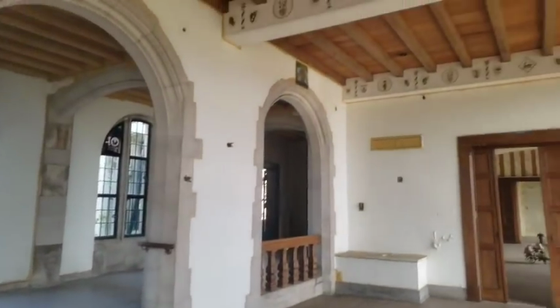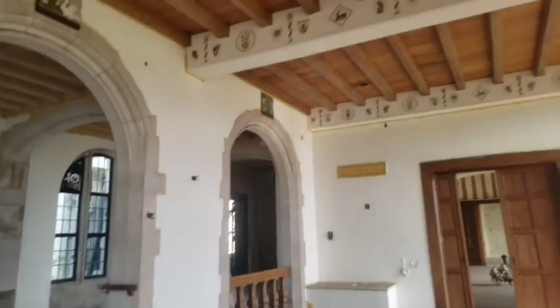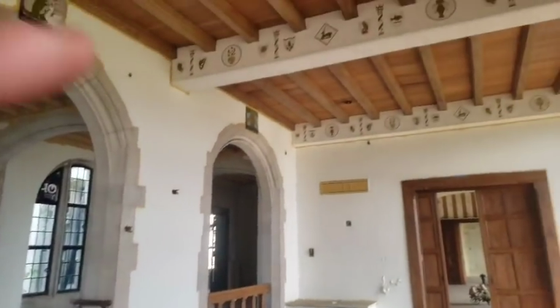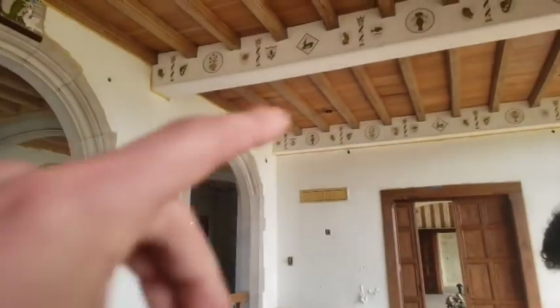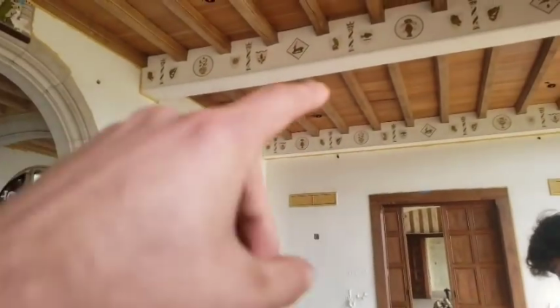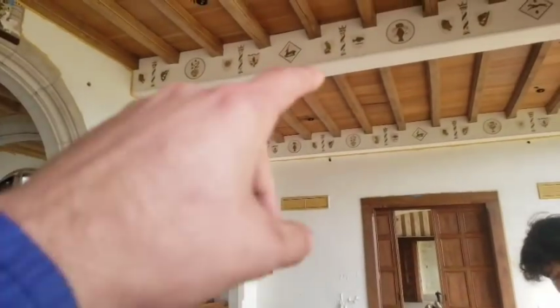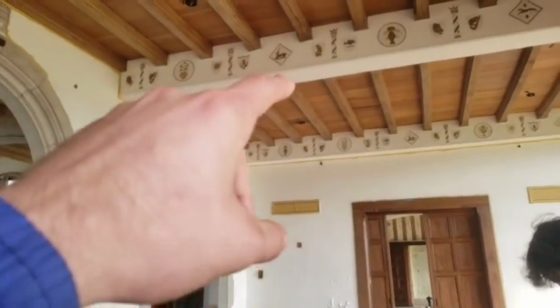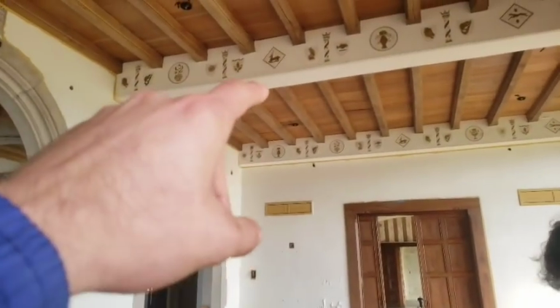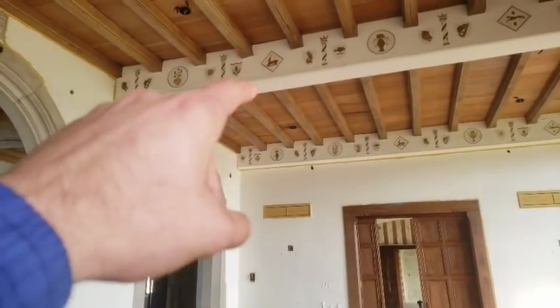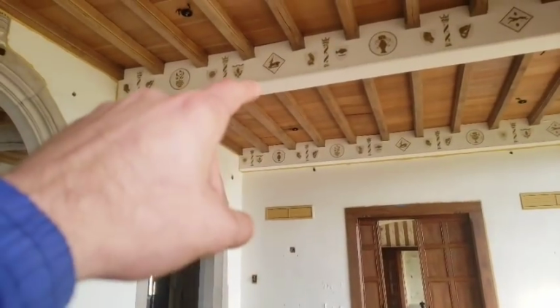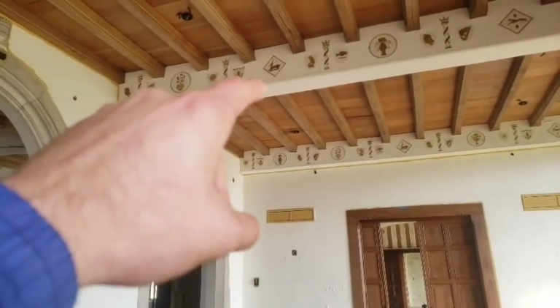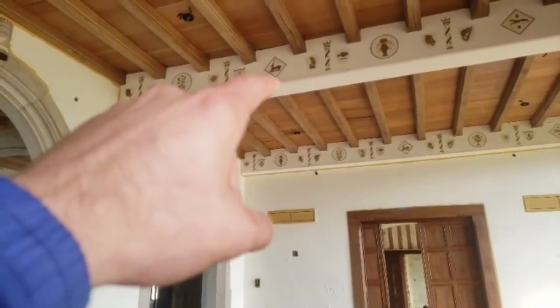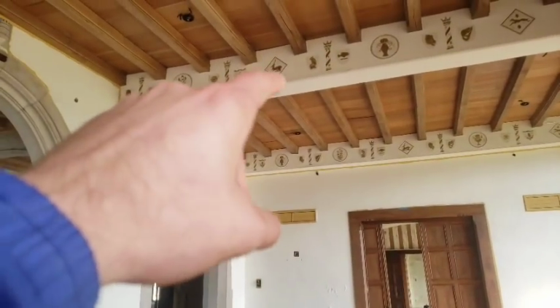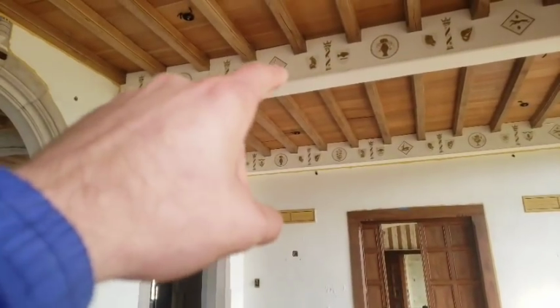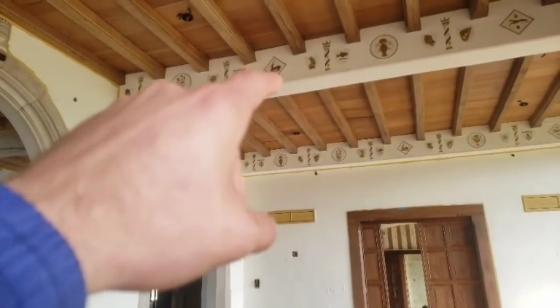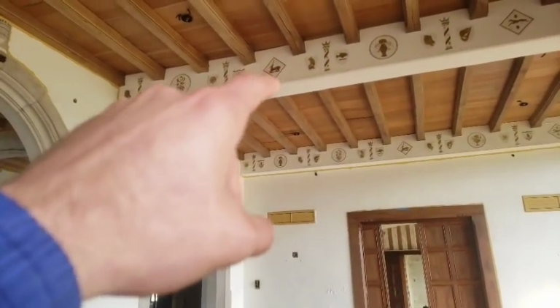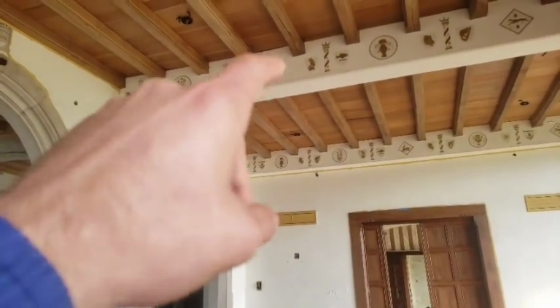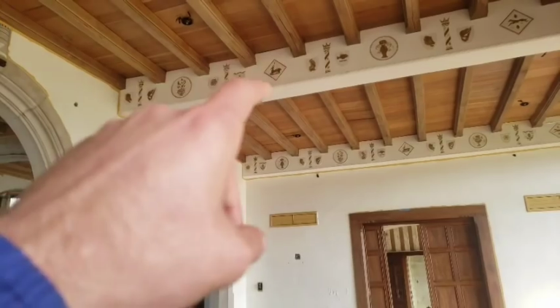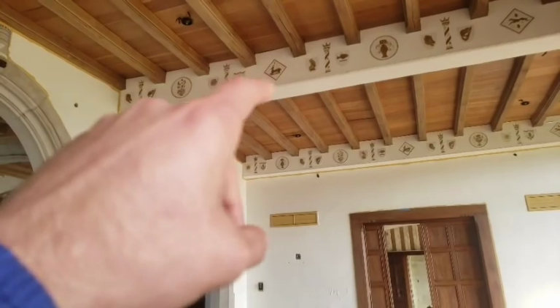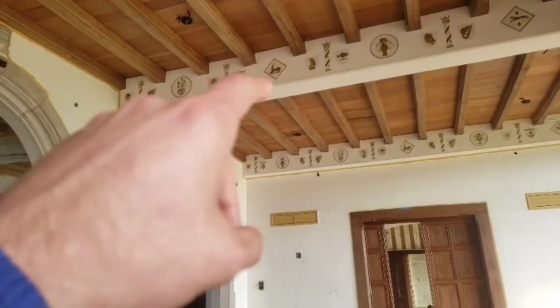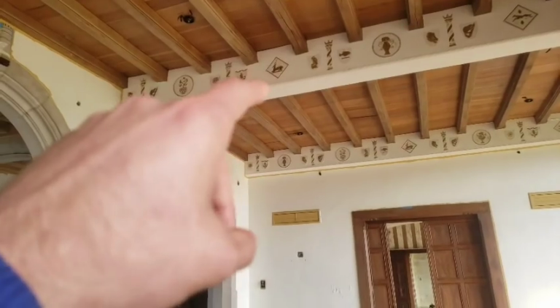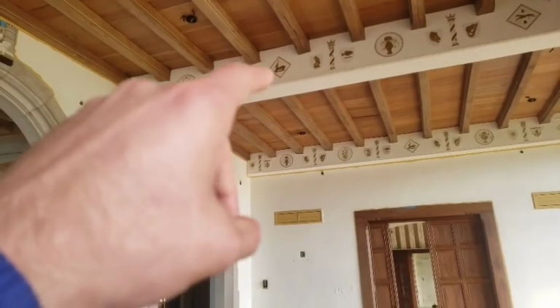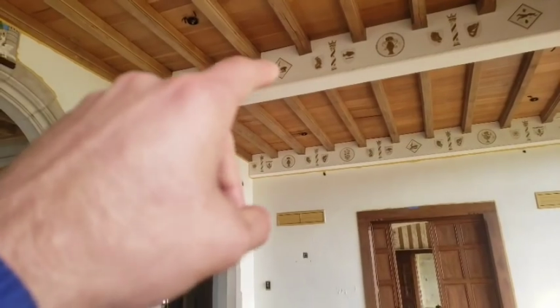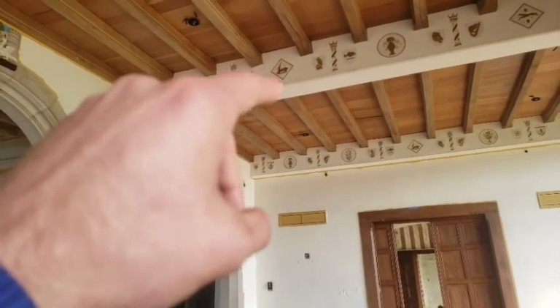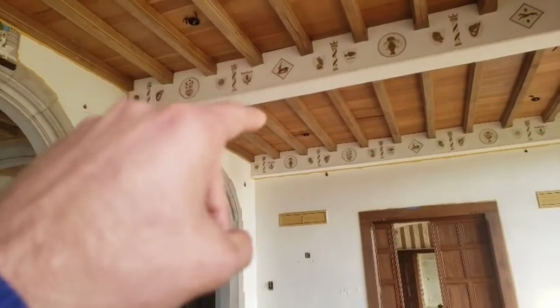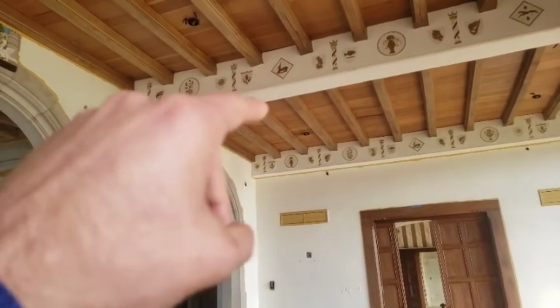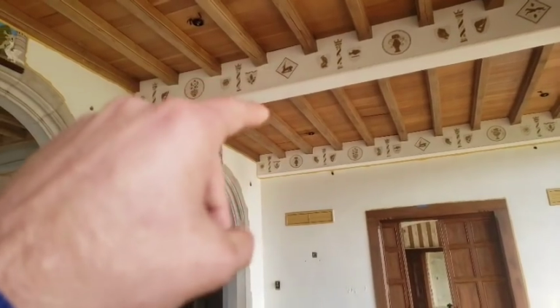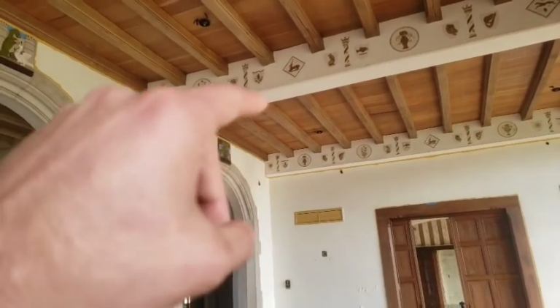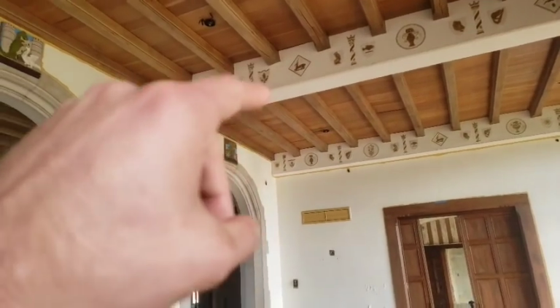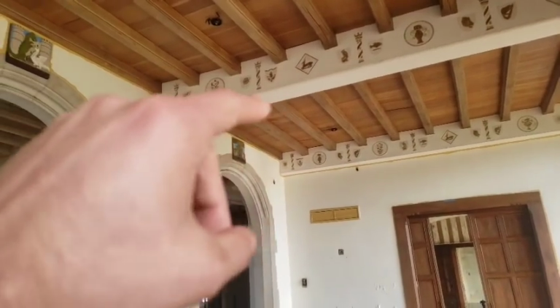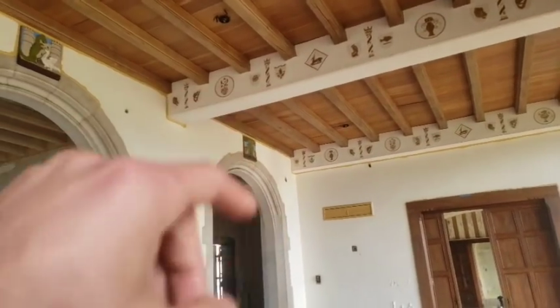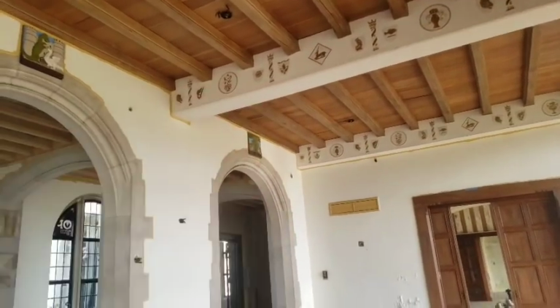I love how the designs are up there. That makes it even cooler that those paintings are still there.